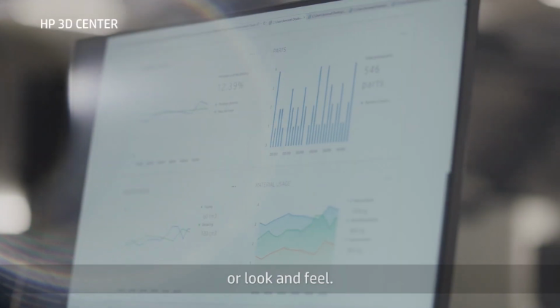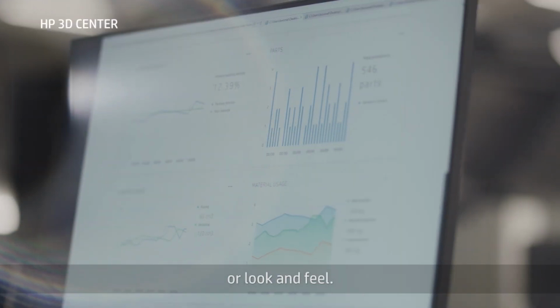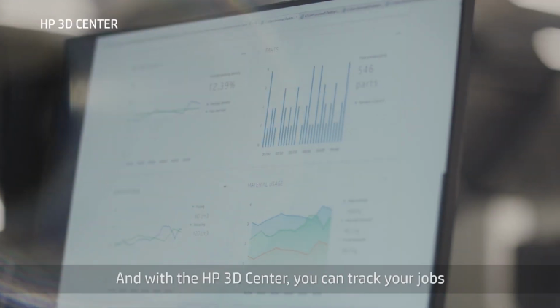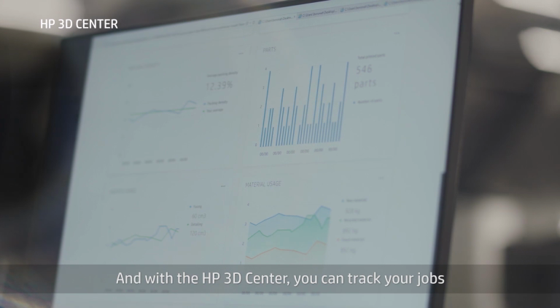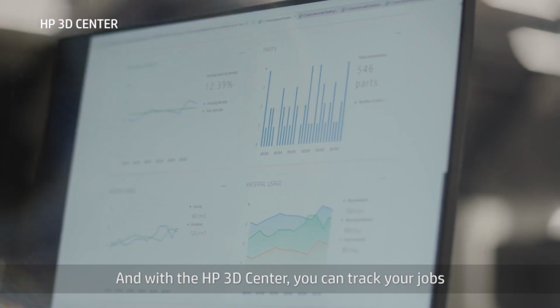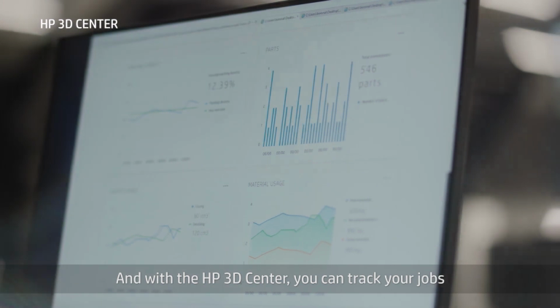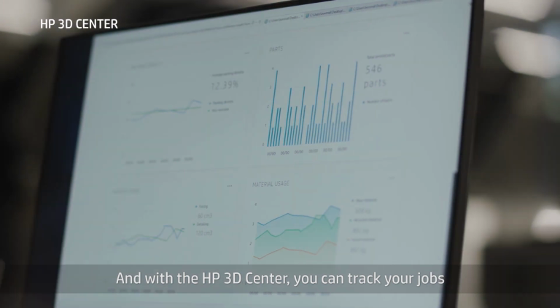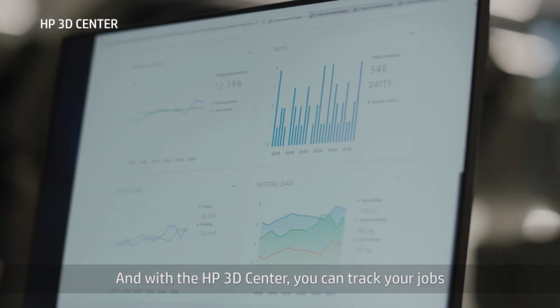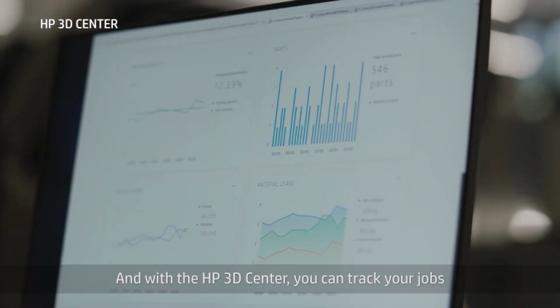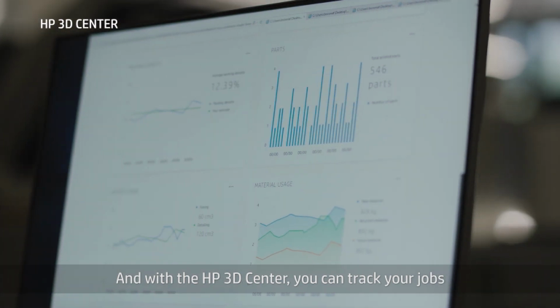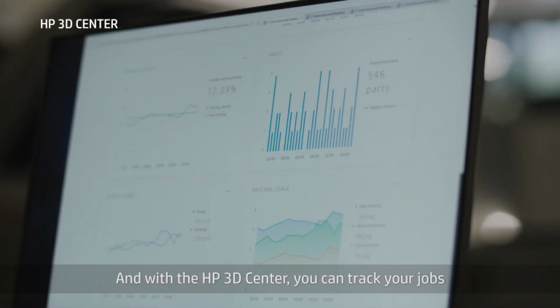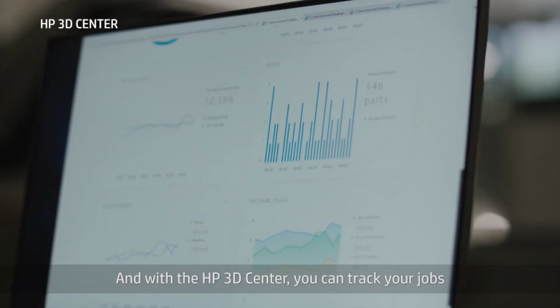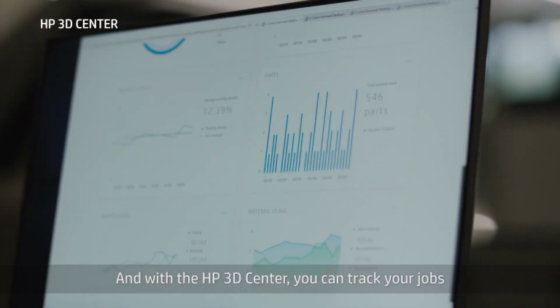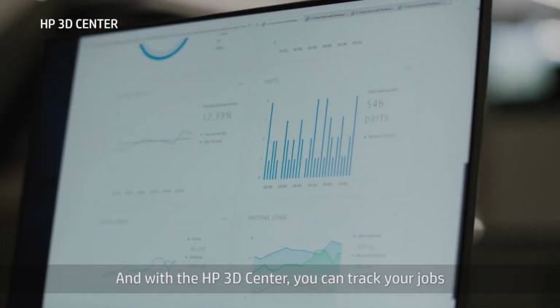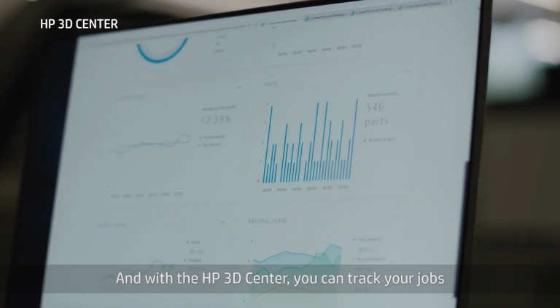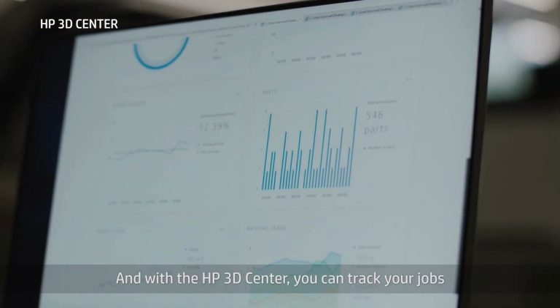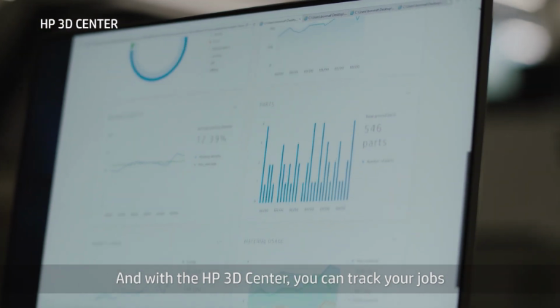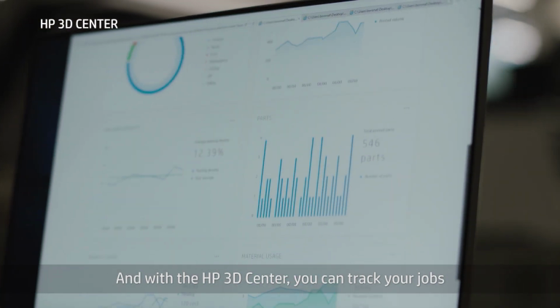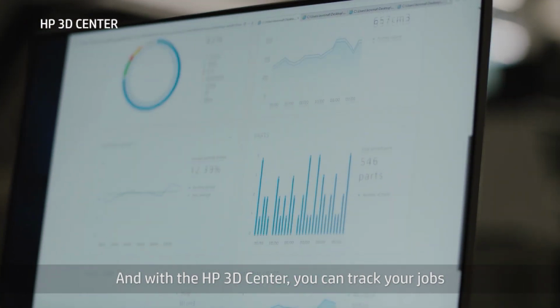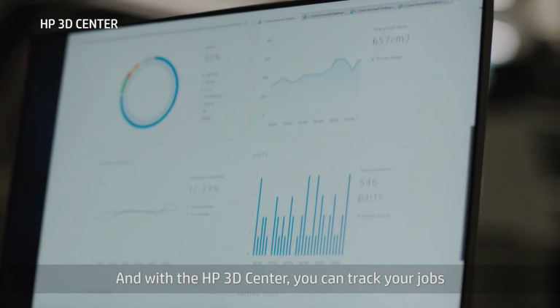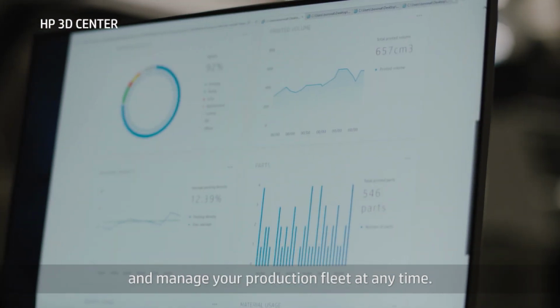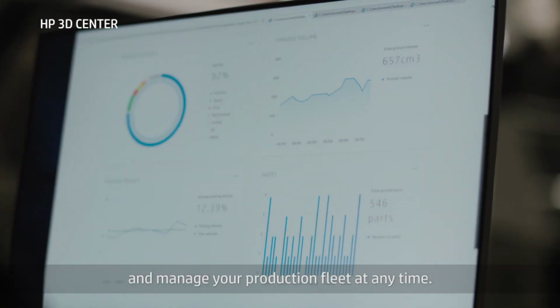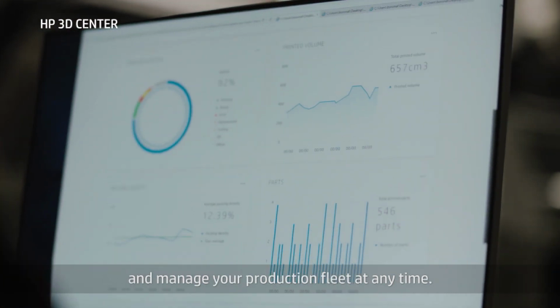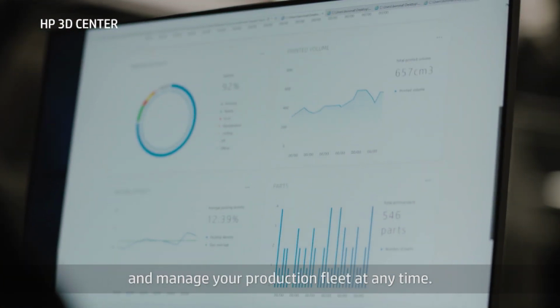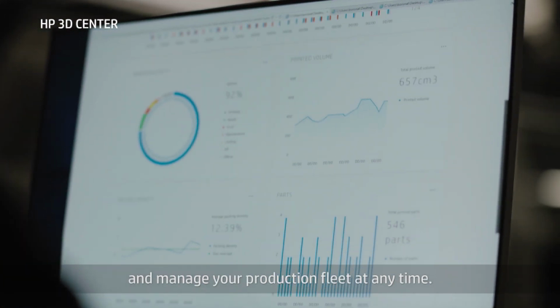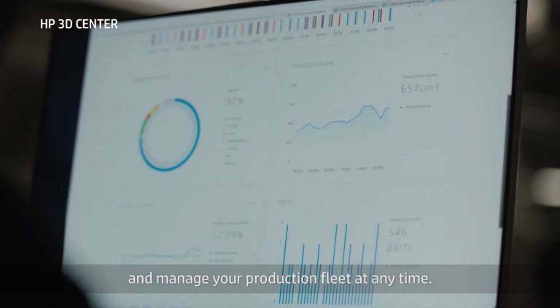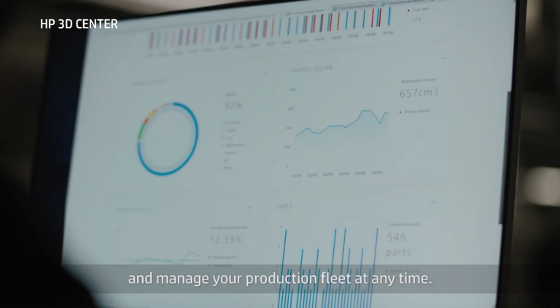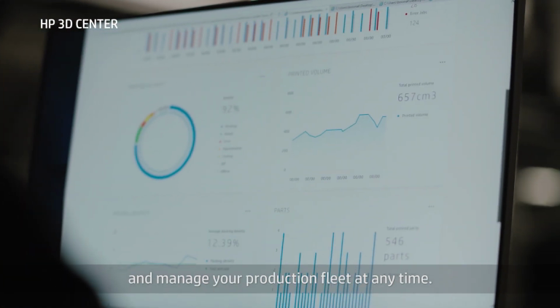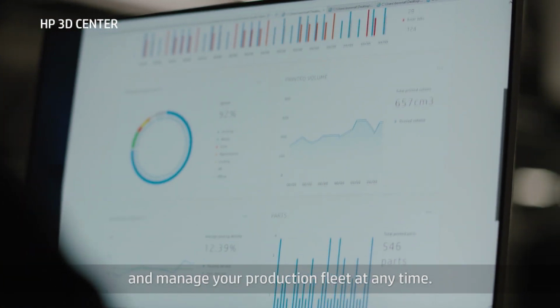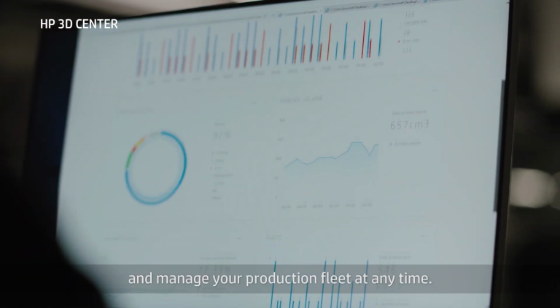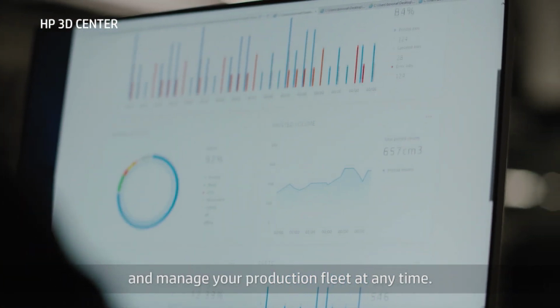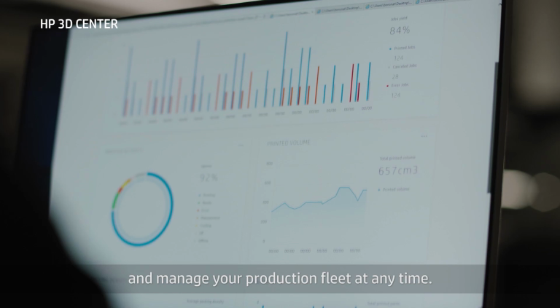And with the HP 3D Center, you can track your jobs and manage your production fleet at any time.